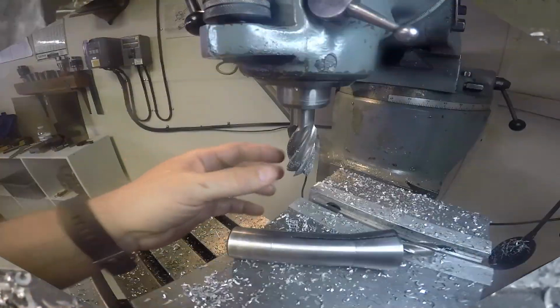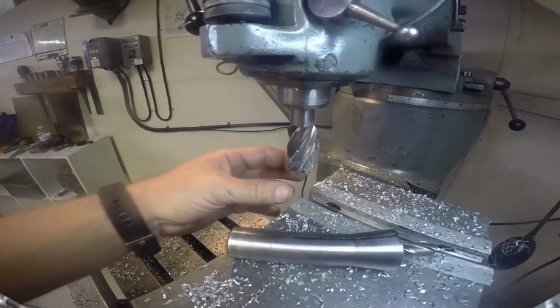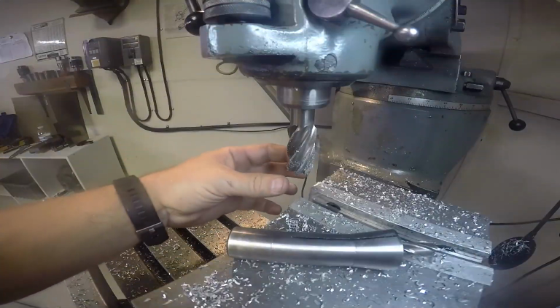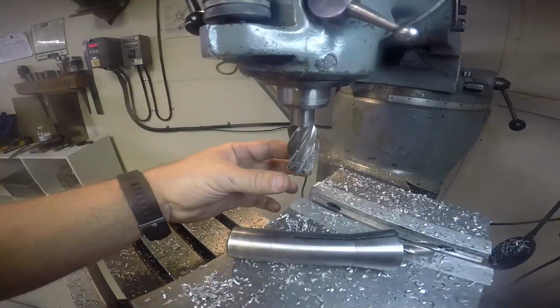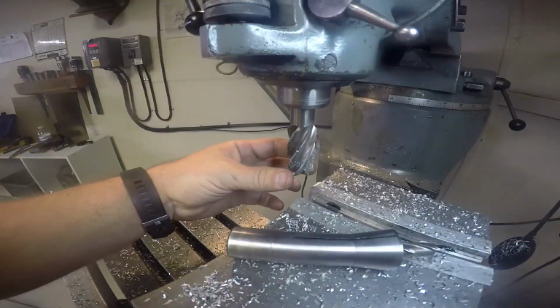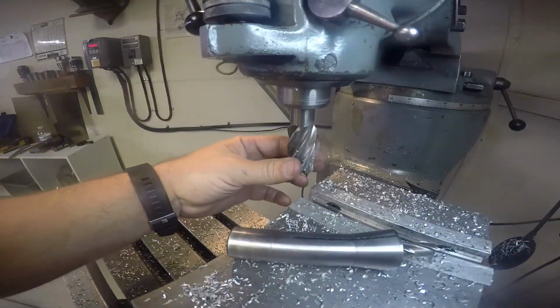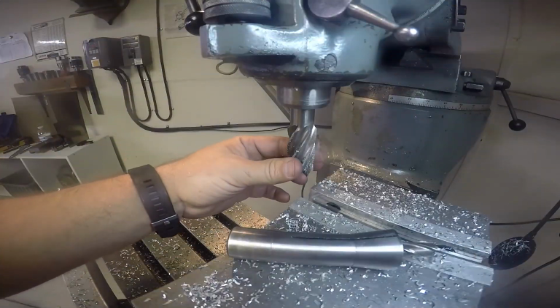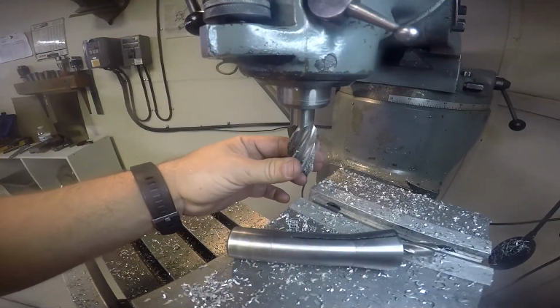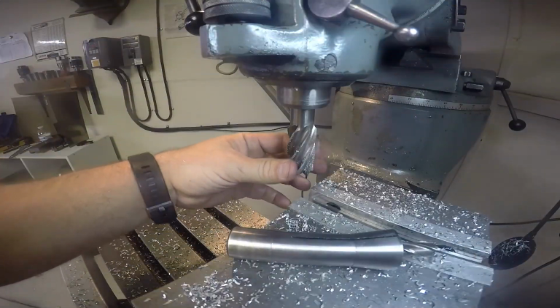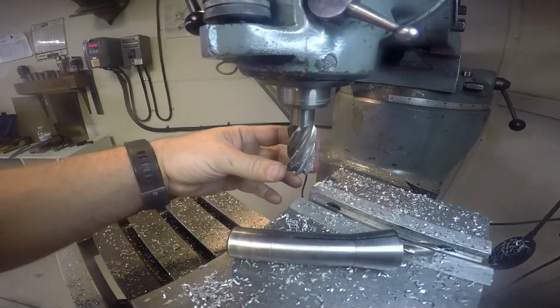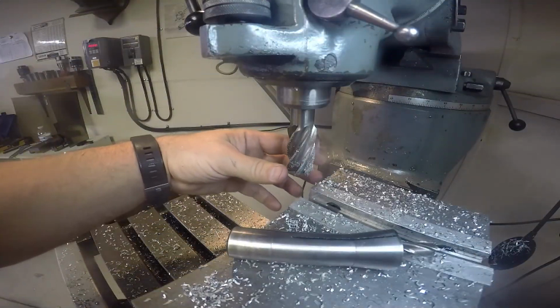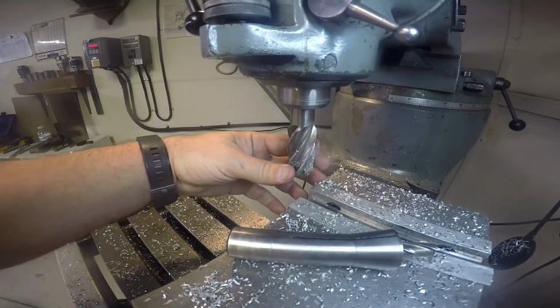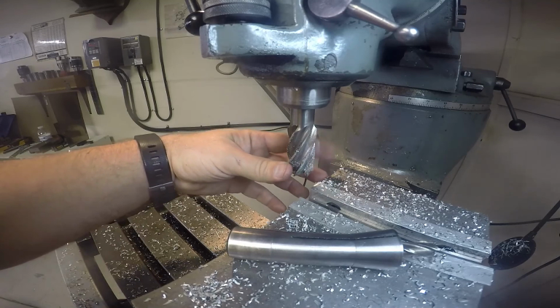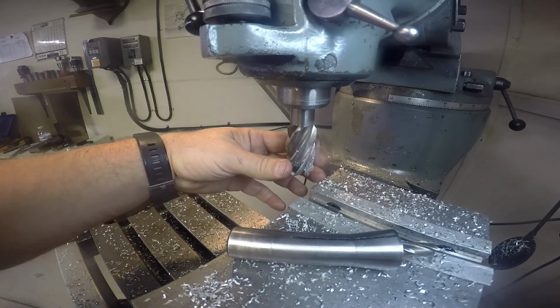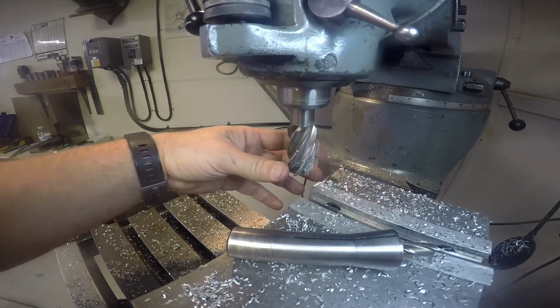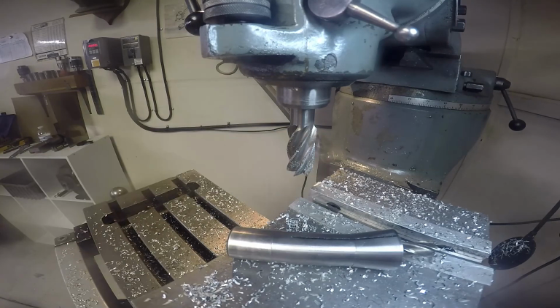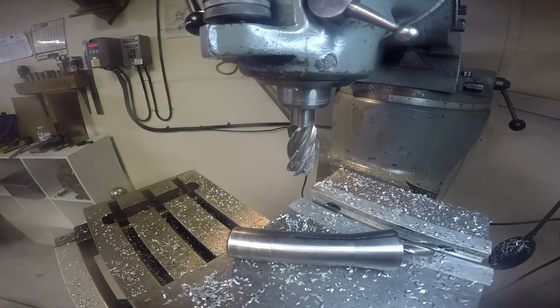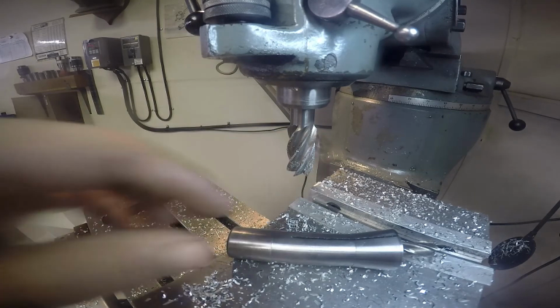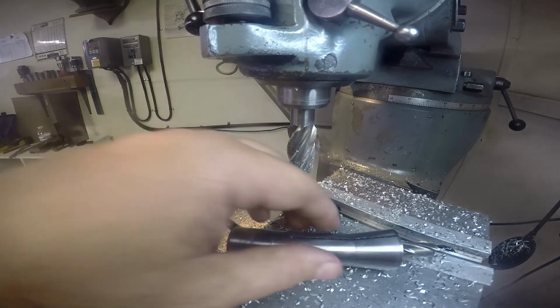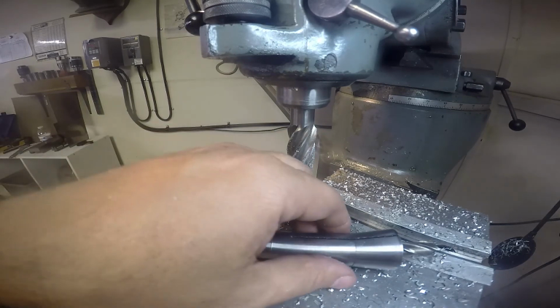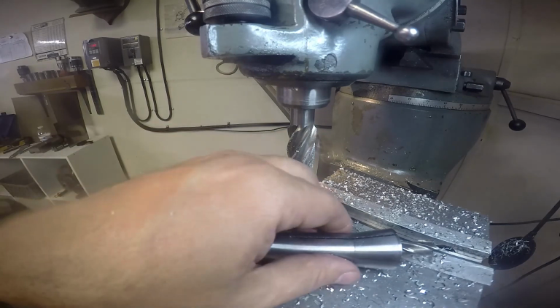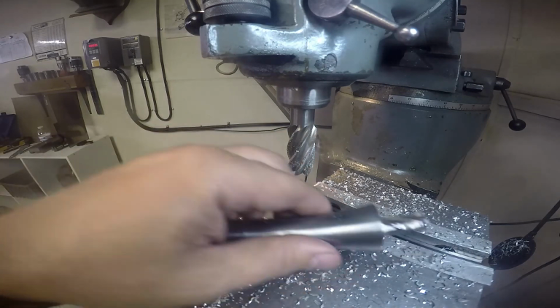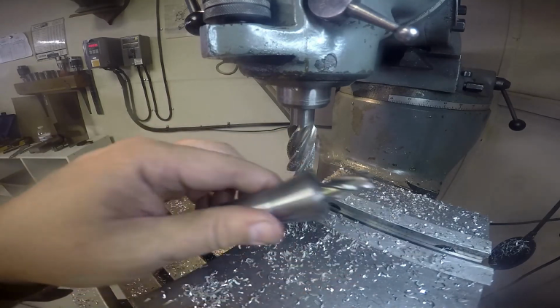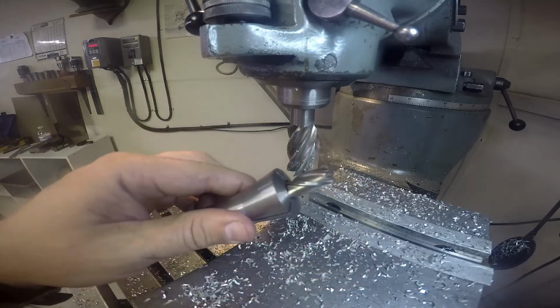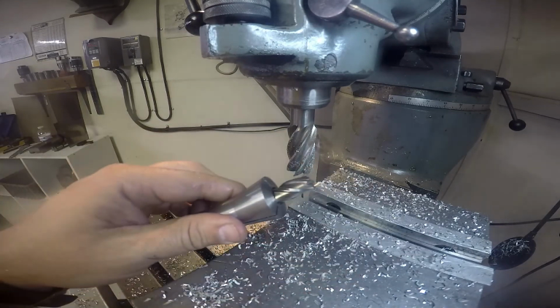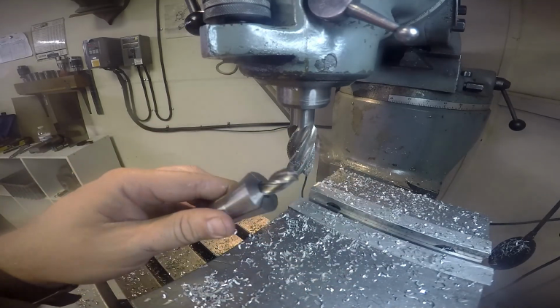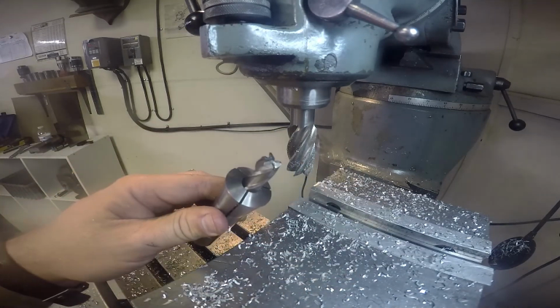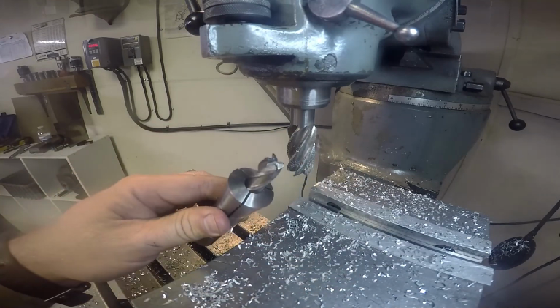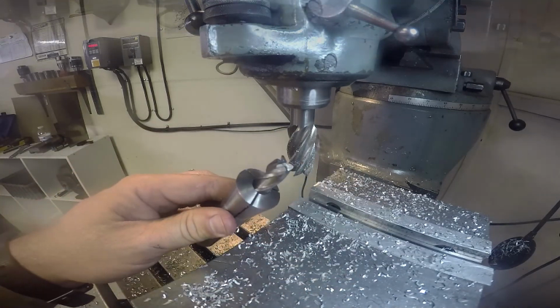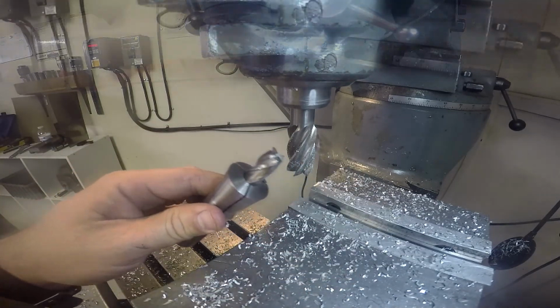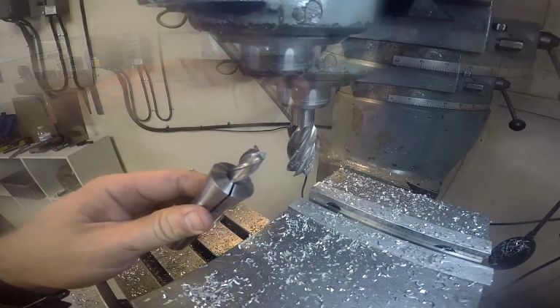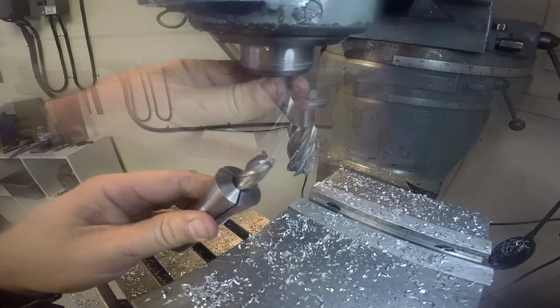We're going to go ahead and swap out this big guy with this one here — he's a half inch.